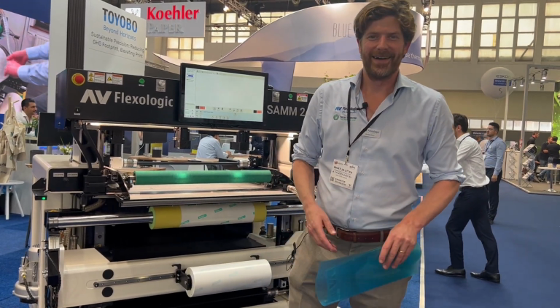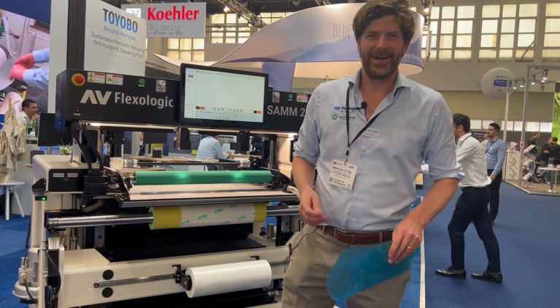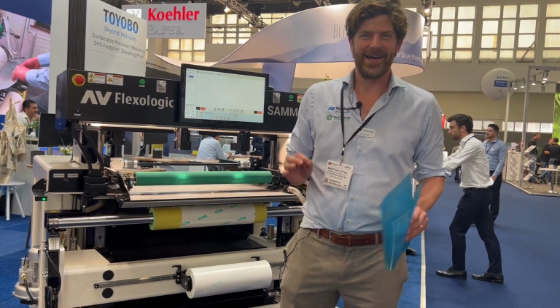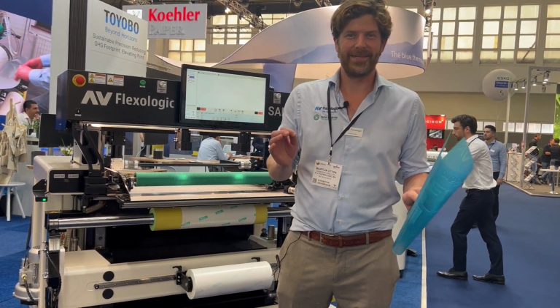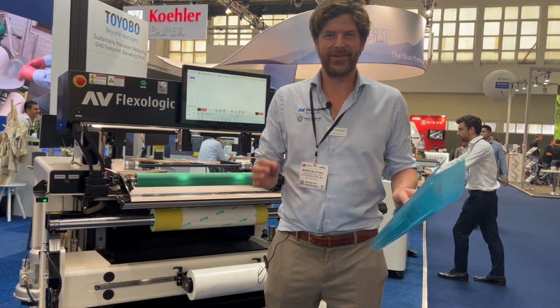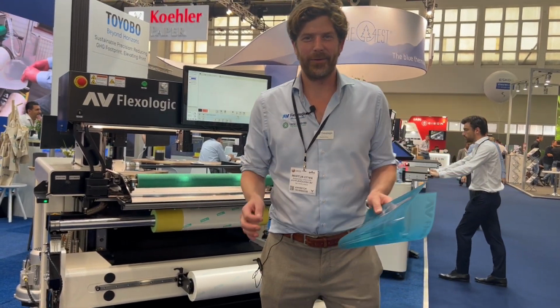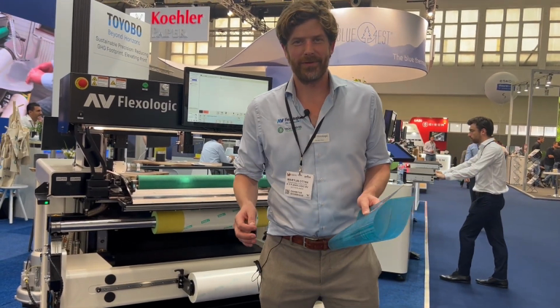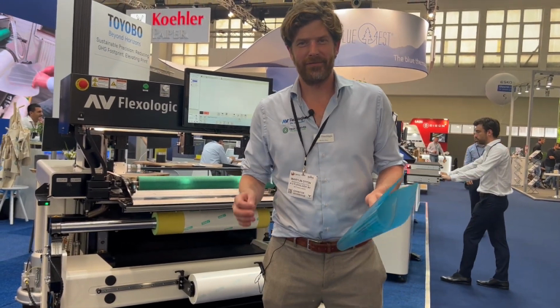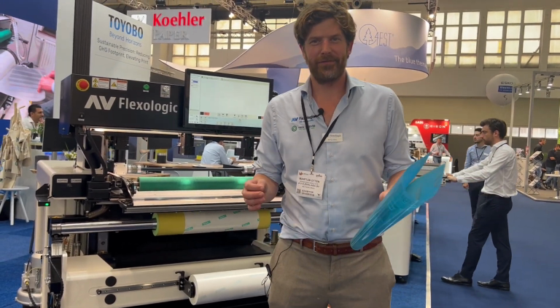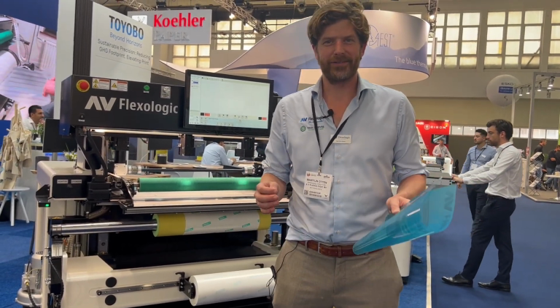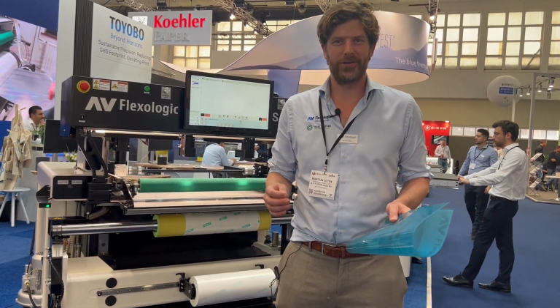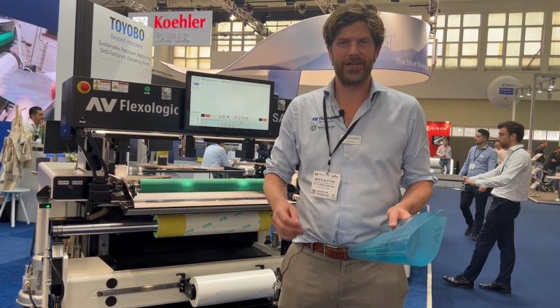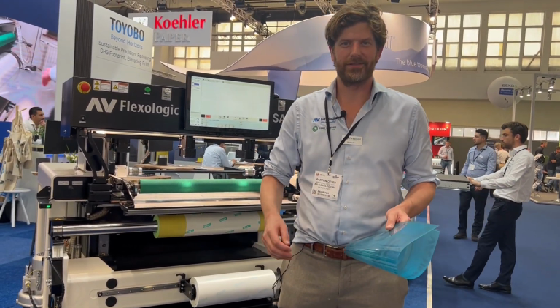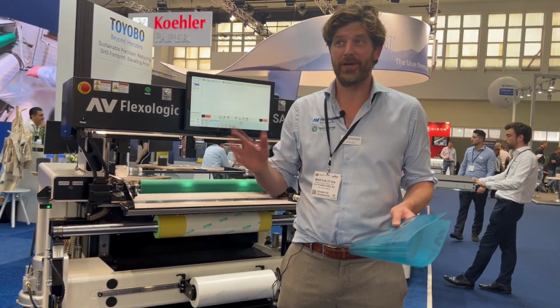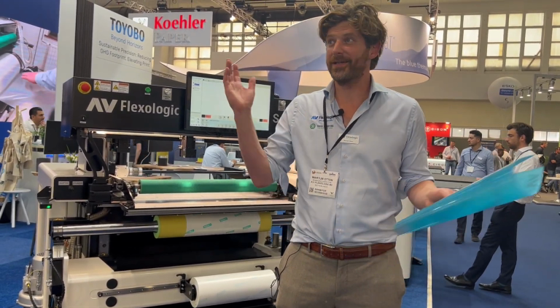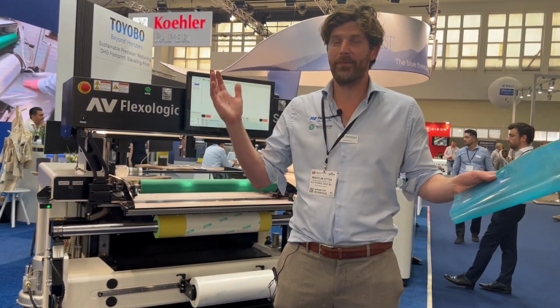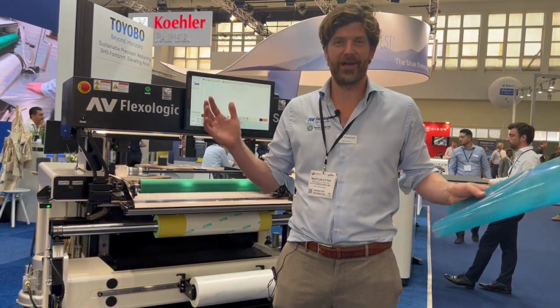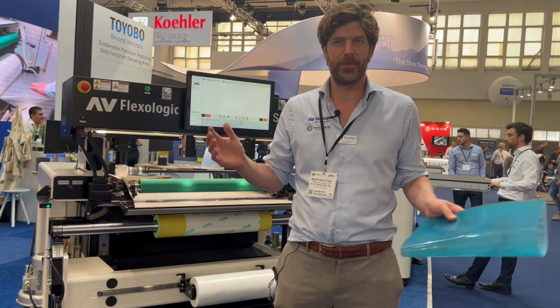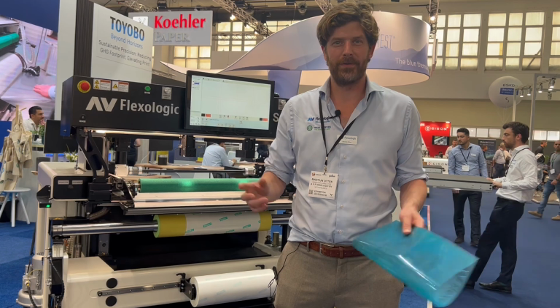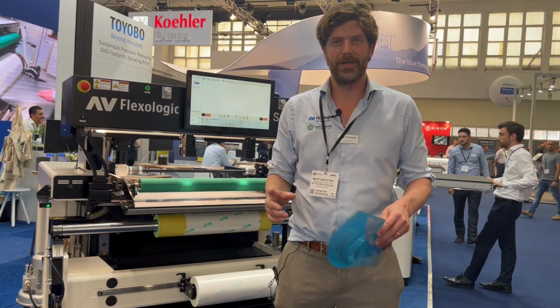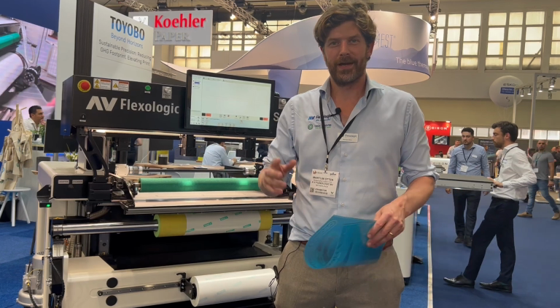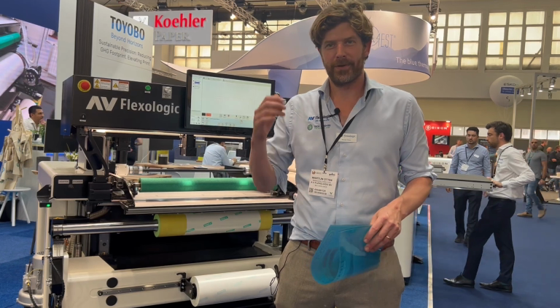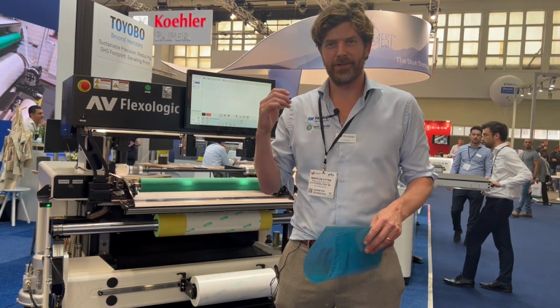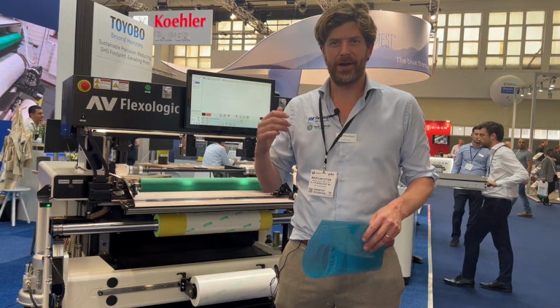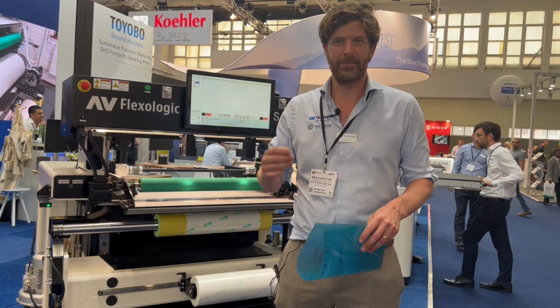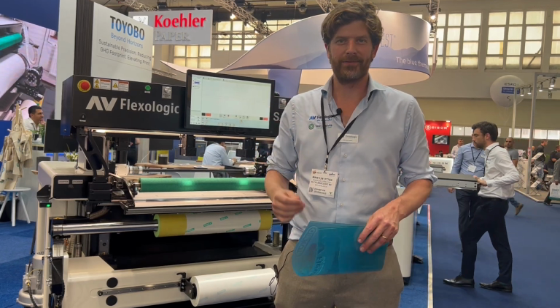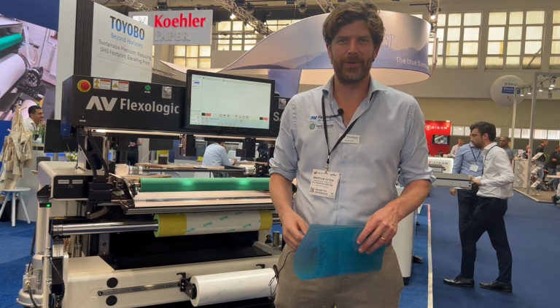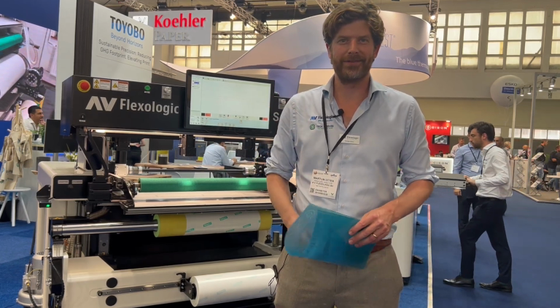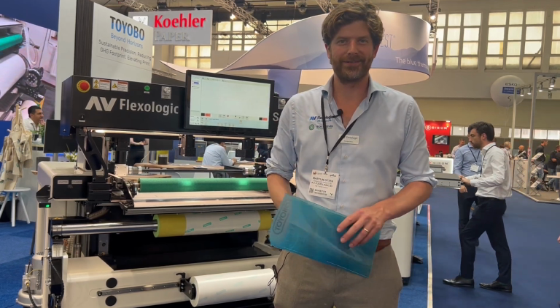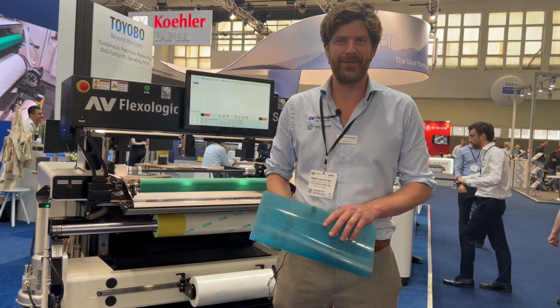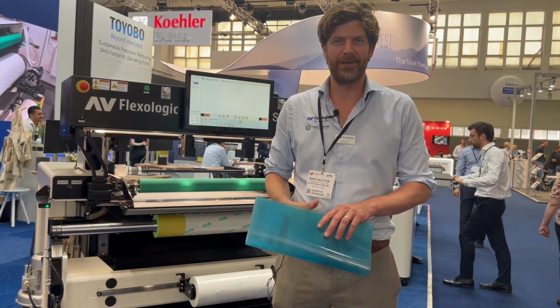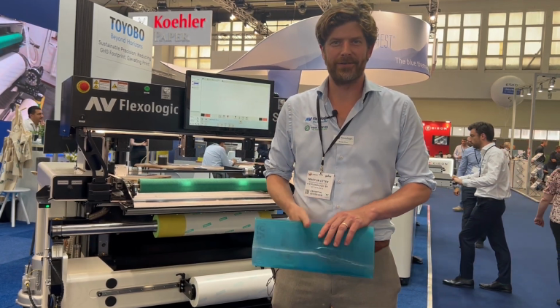Hi guys, I'm Martijn Holton from AV Flexologic. We're here at Label Expo and I'm going to show you how to mount the plate on the SAM800.